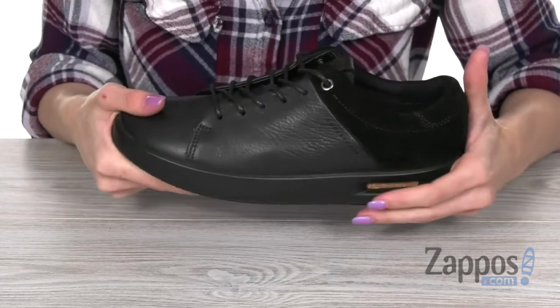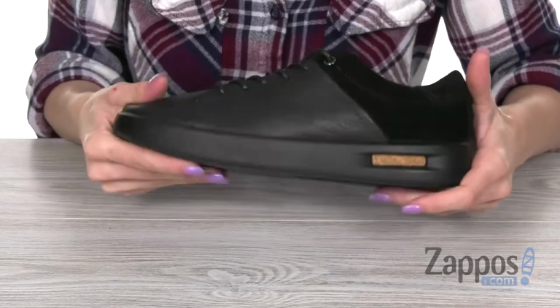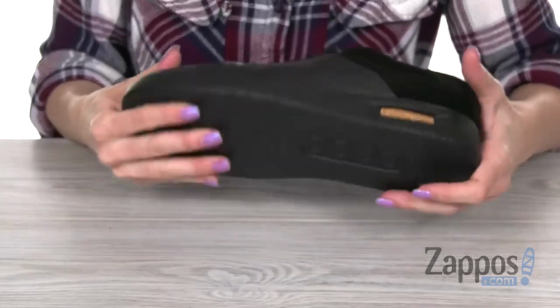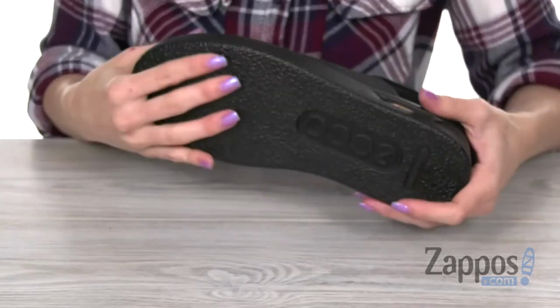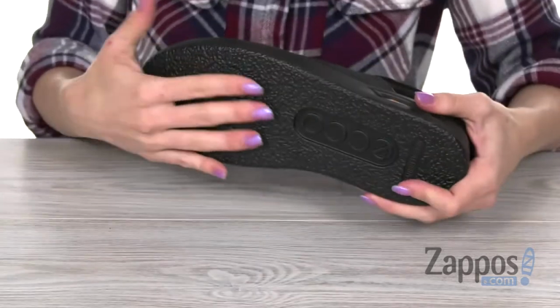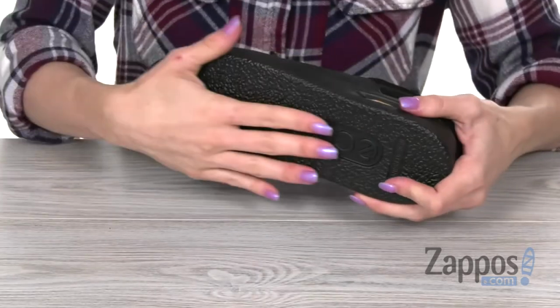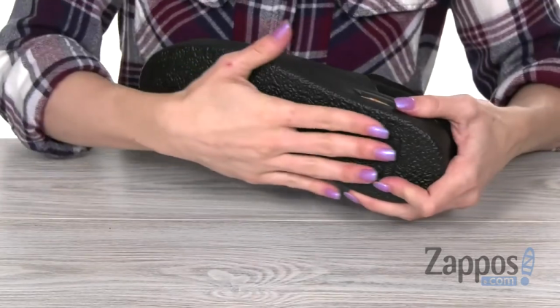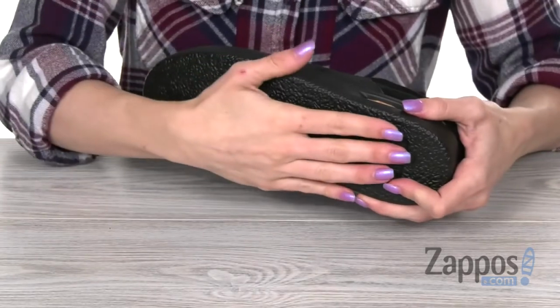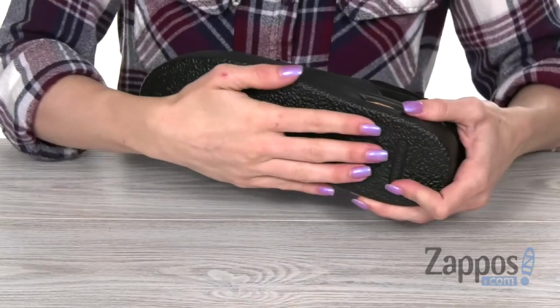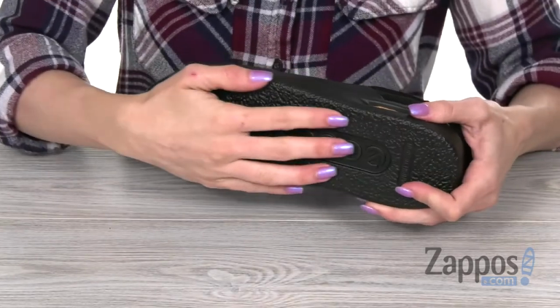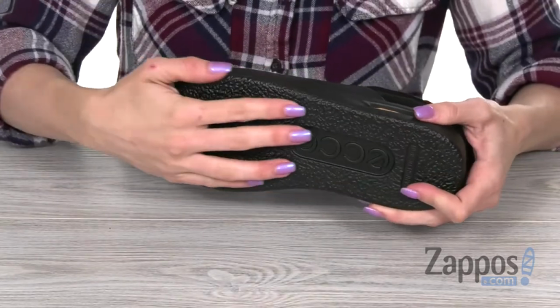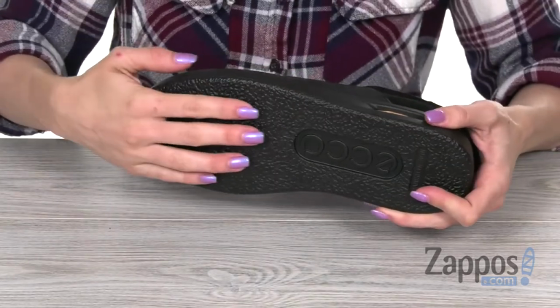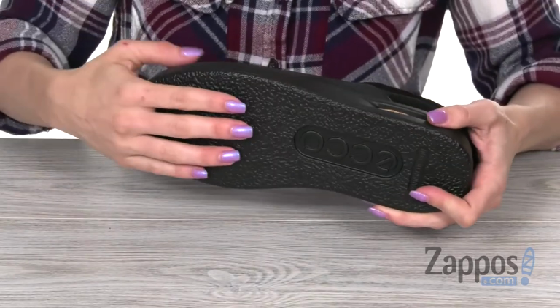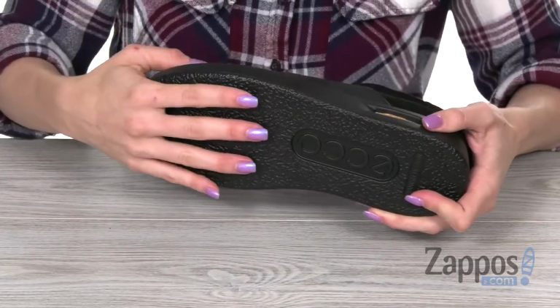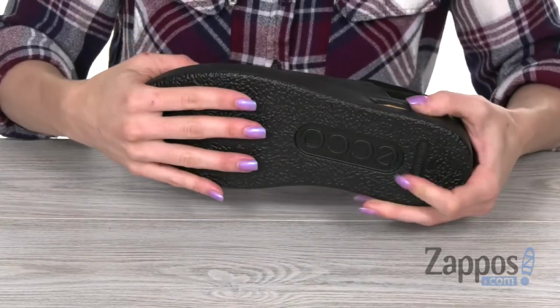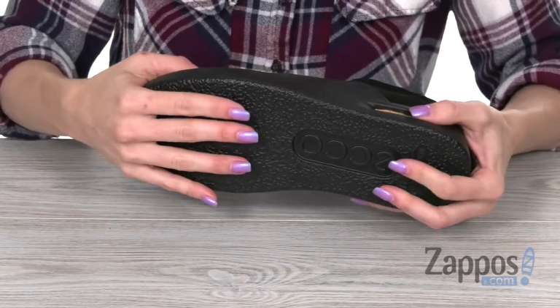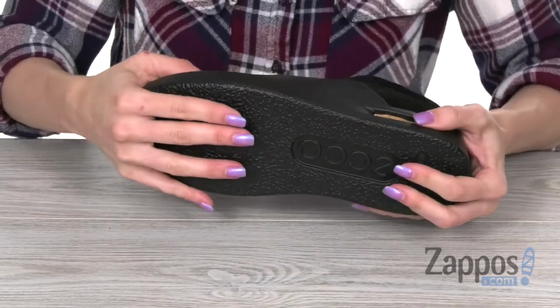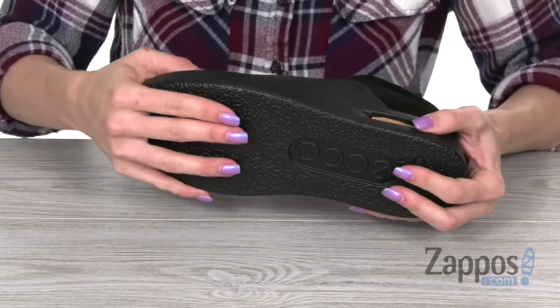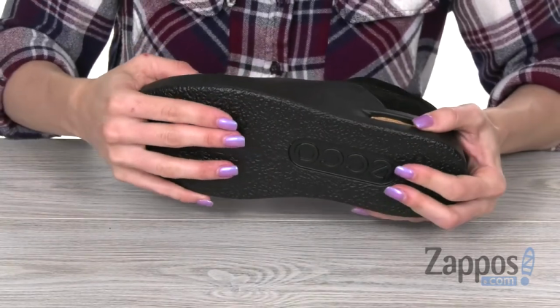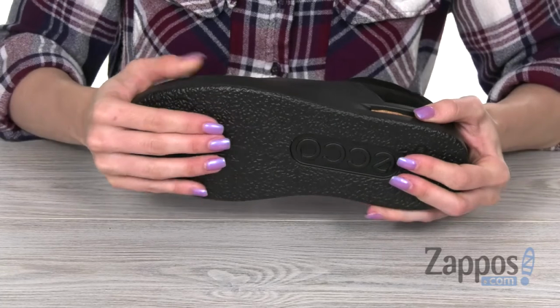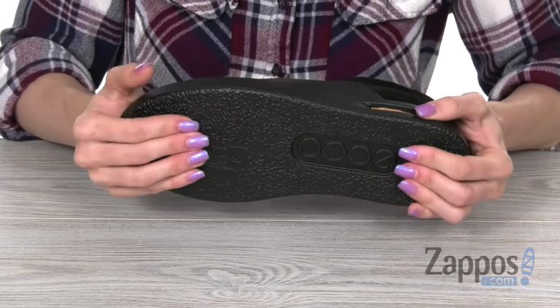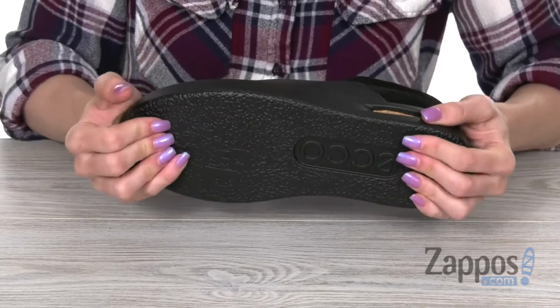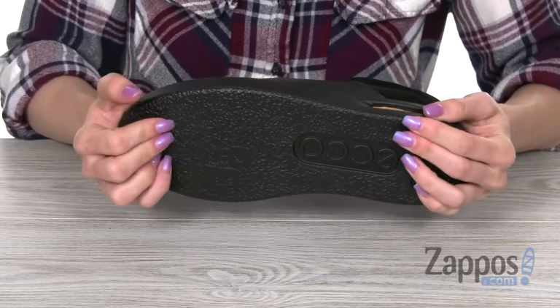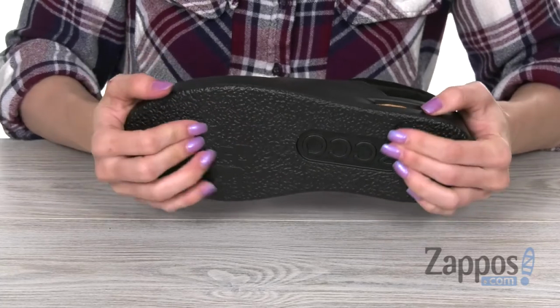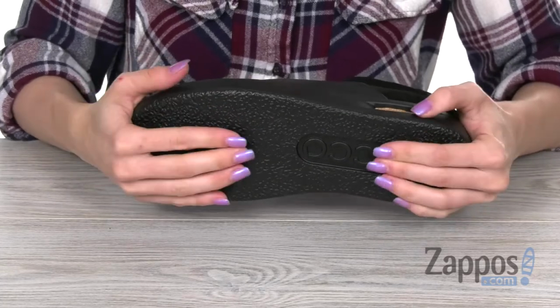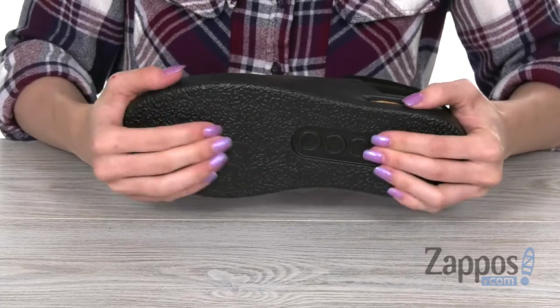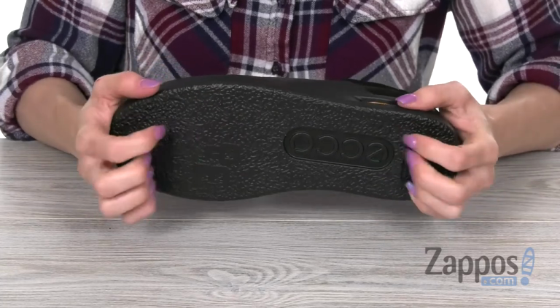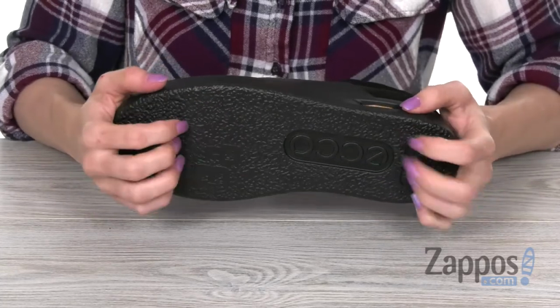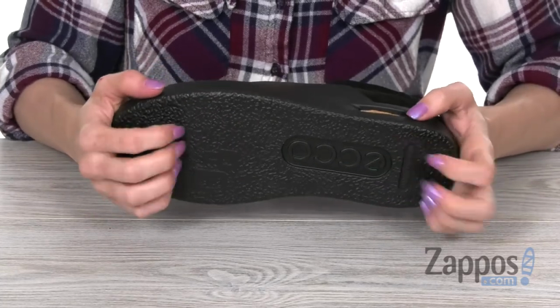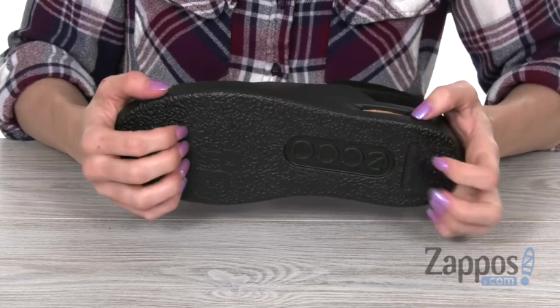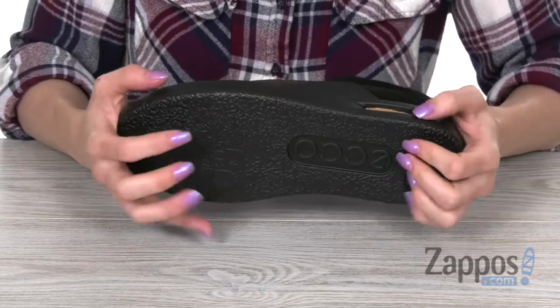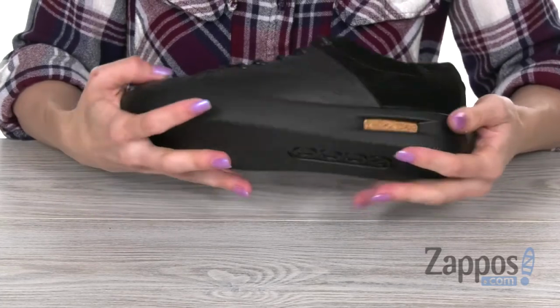On the bottom, you're gonna find a really nice fluid form outsole that's going to make it both flexible as well as hard-wearing.